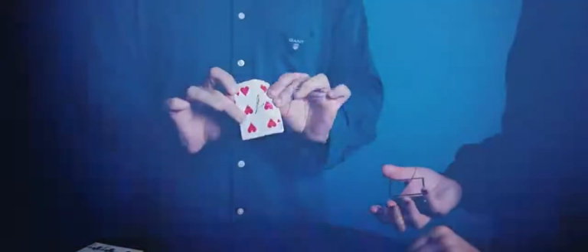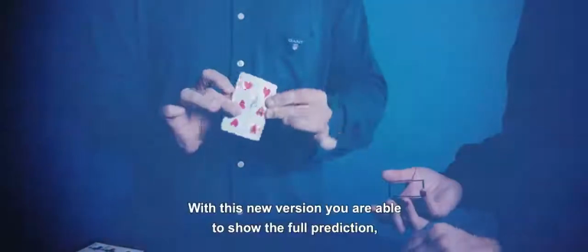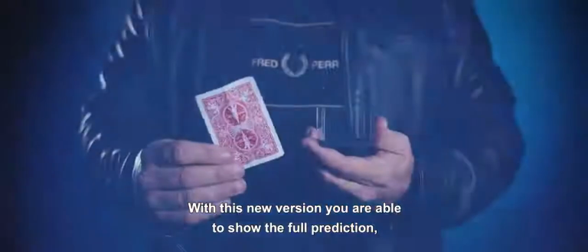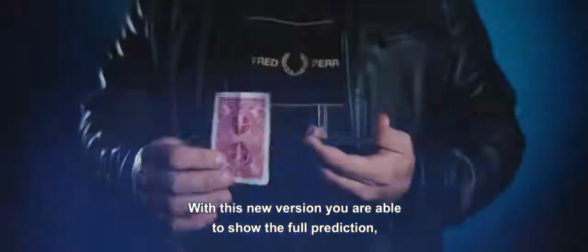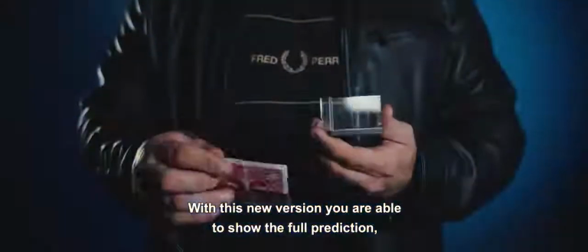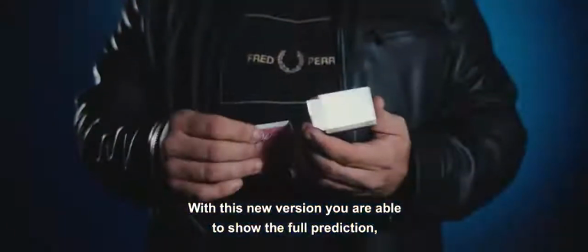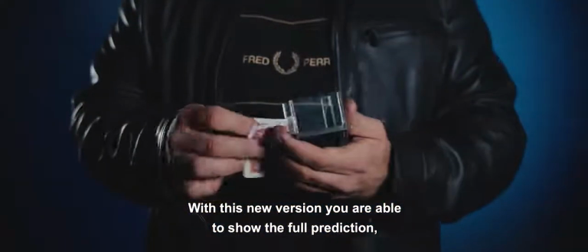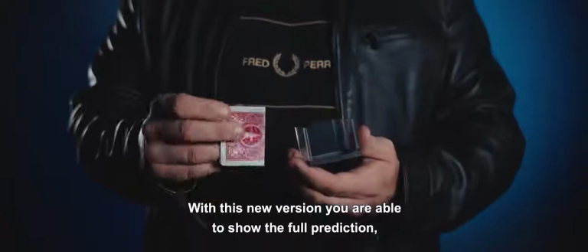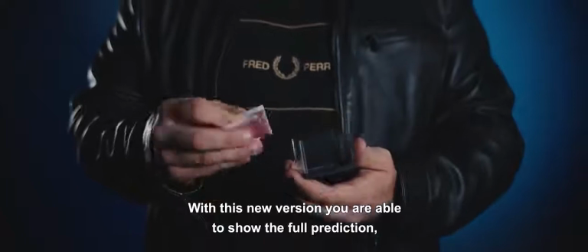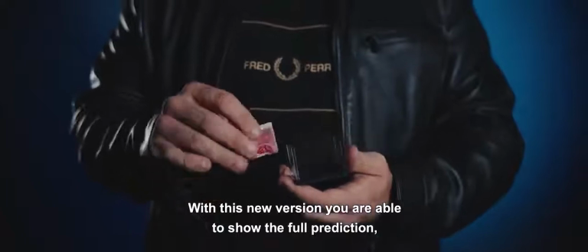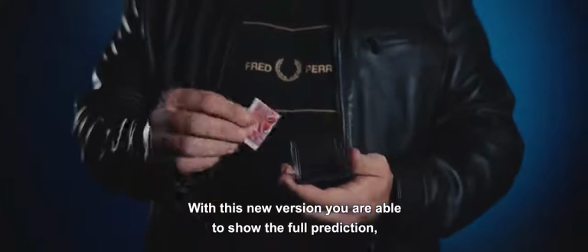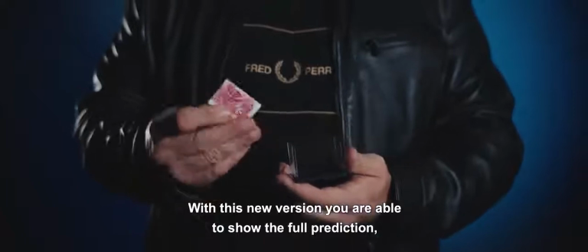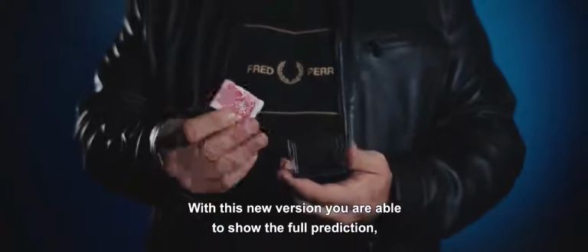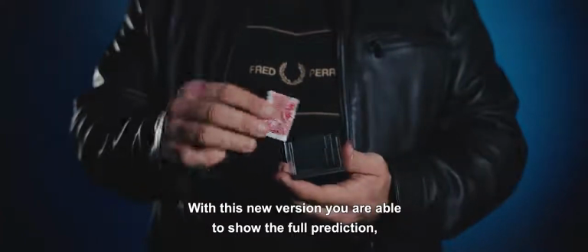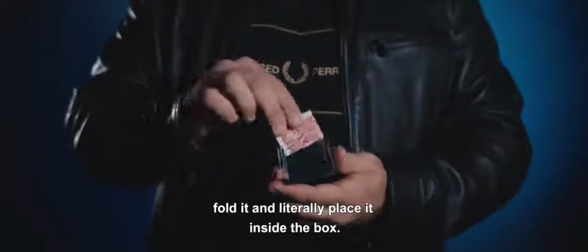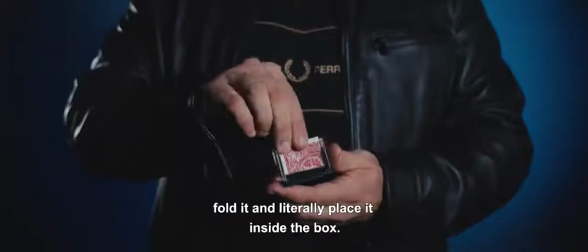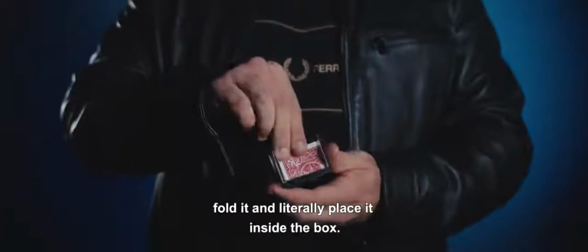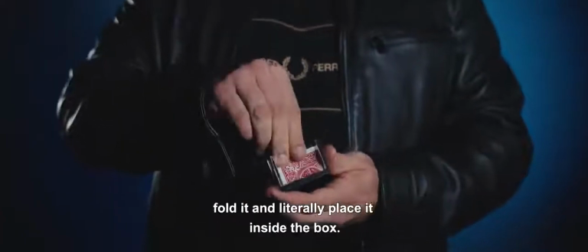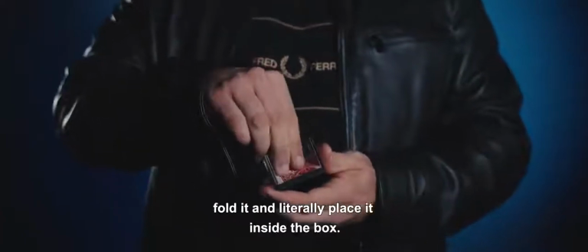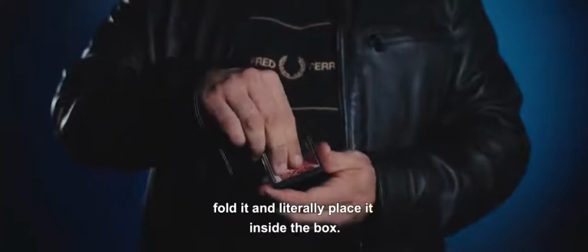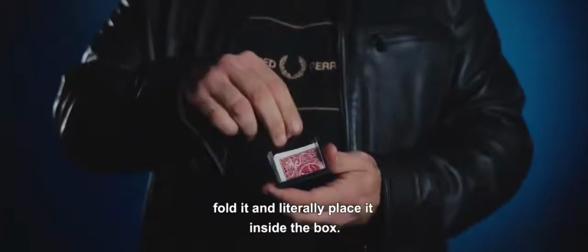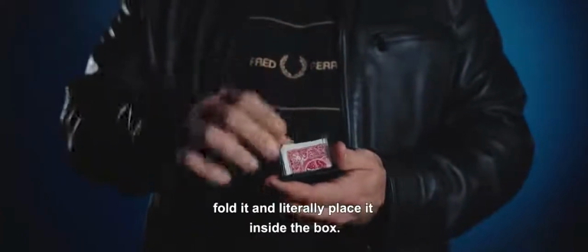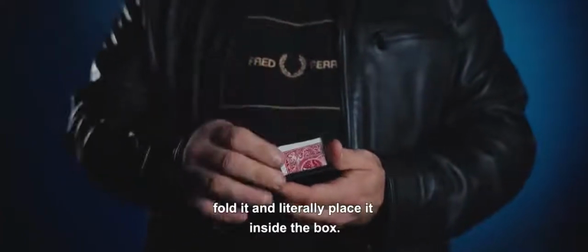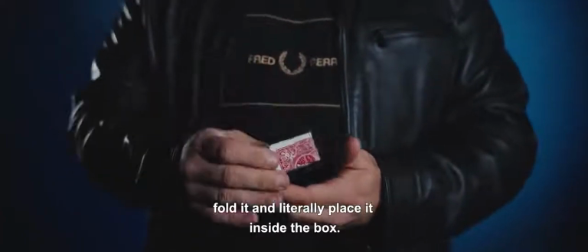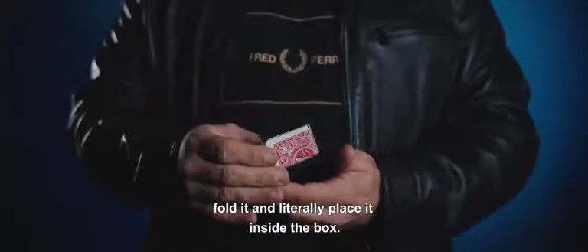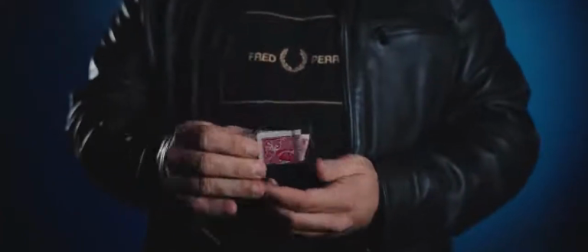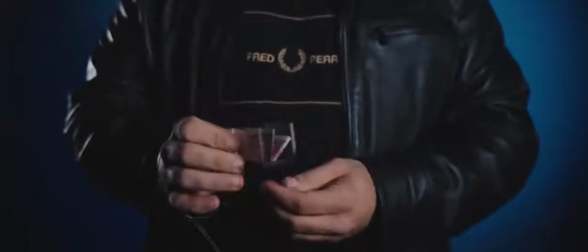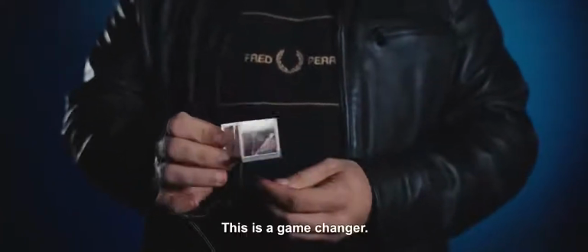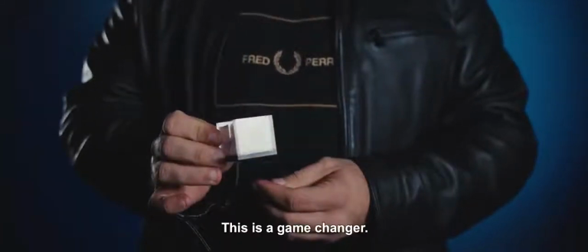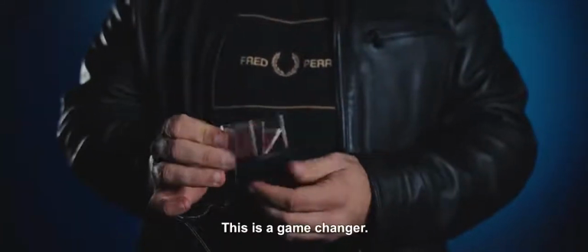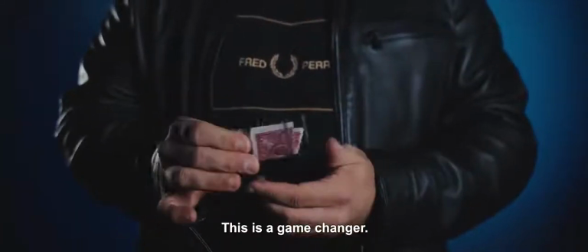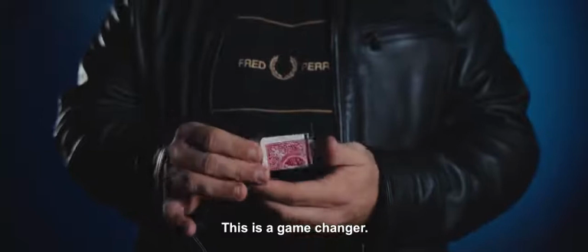With this new version we are able to show the full prediction, fold it, and clearly place it inside the box. This is a game changer.